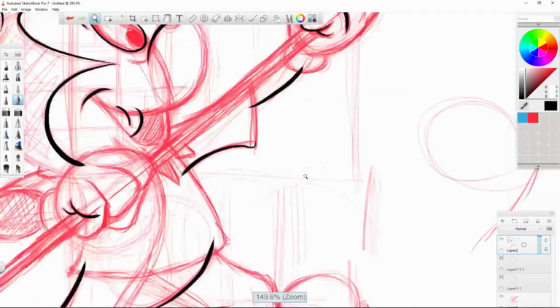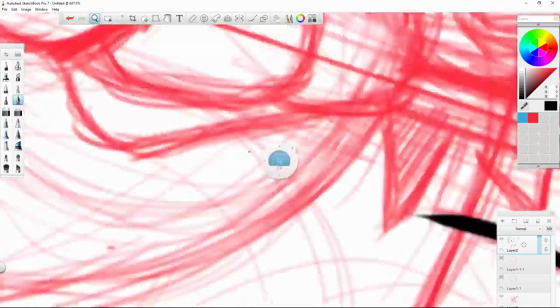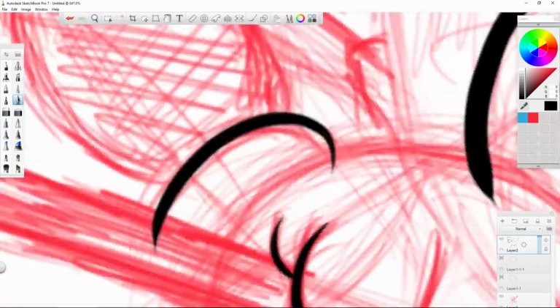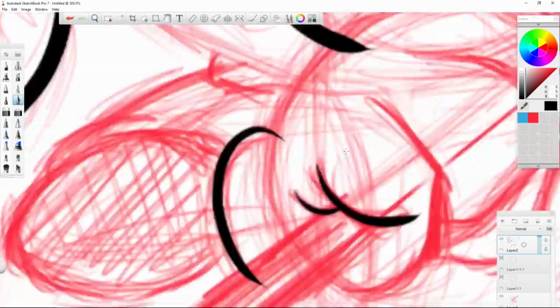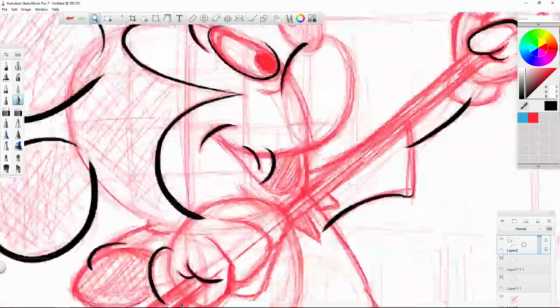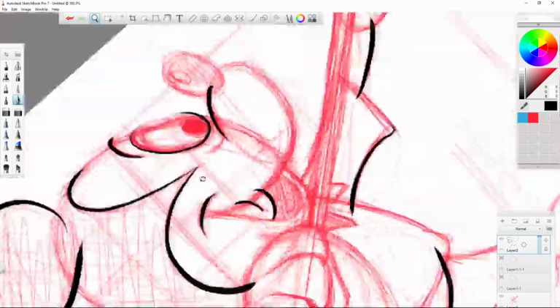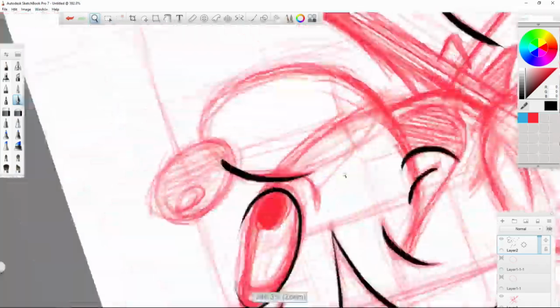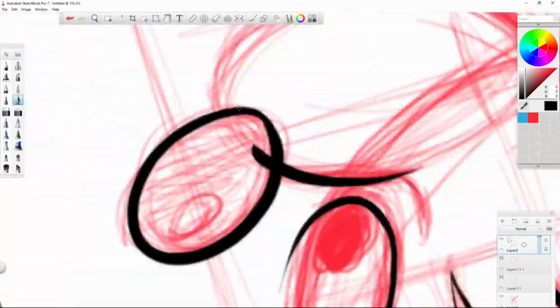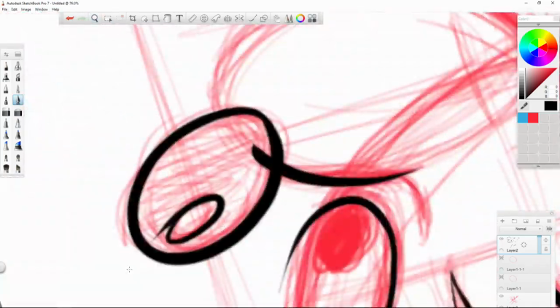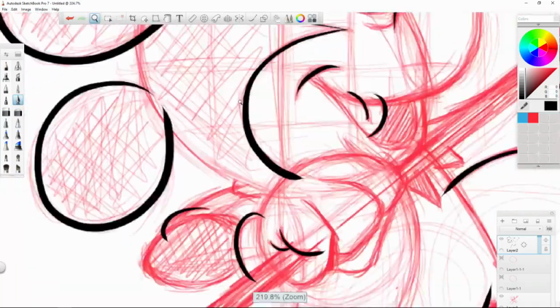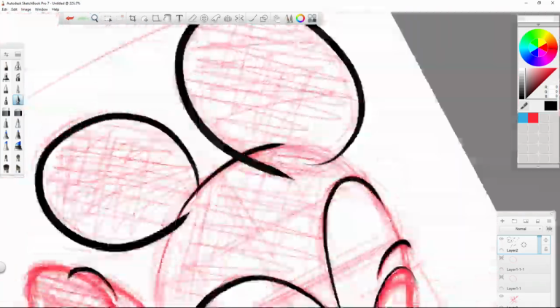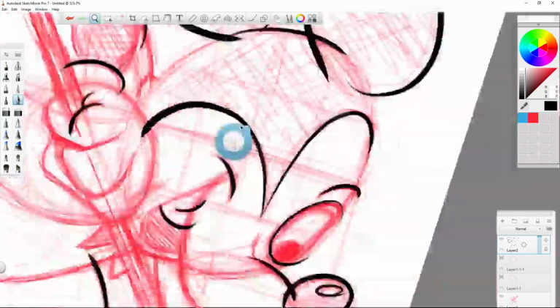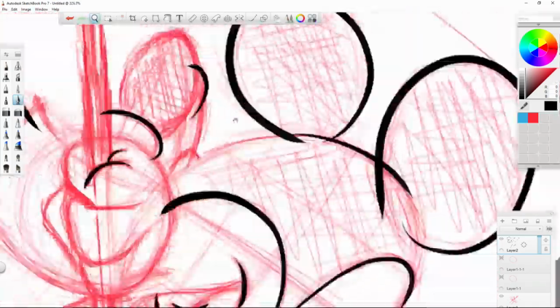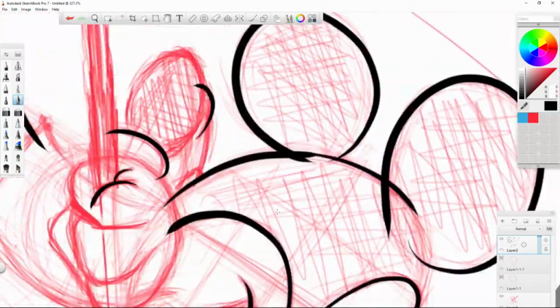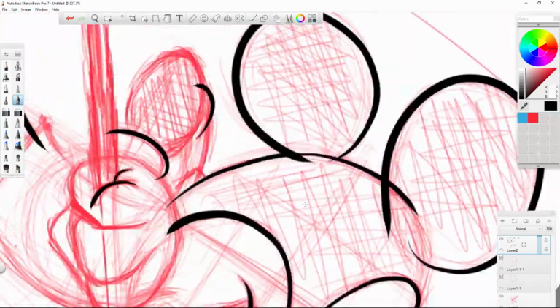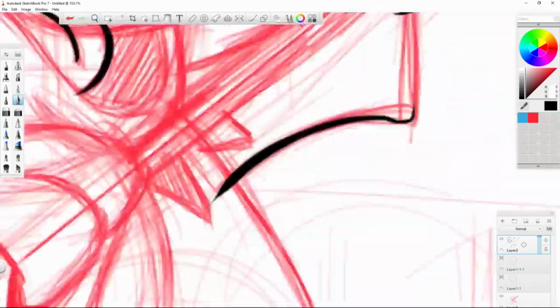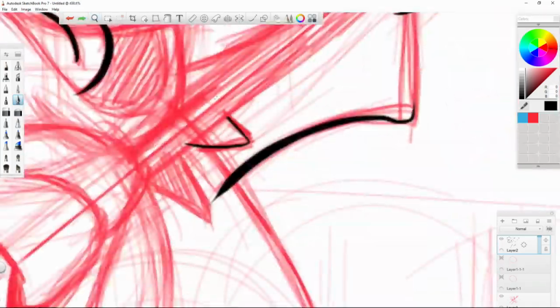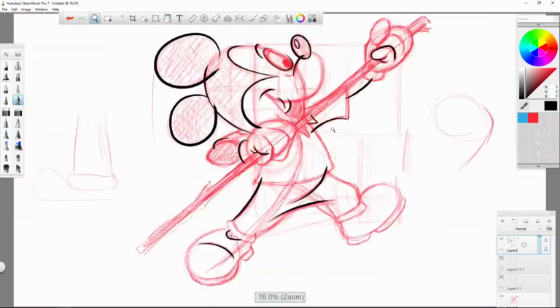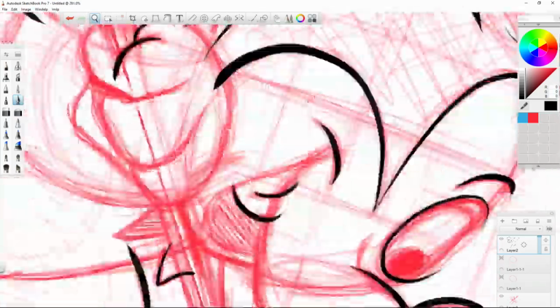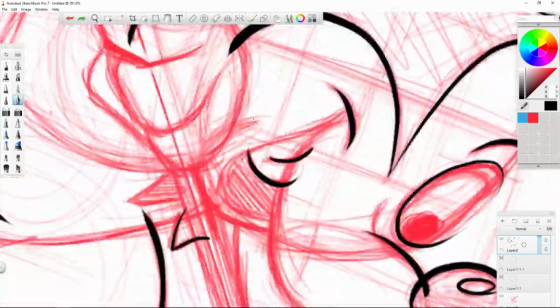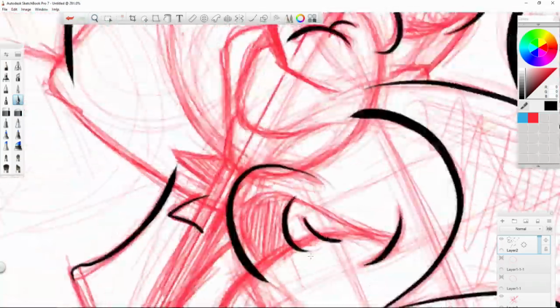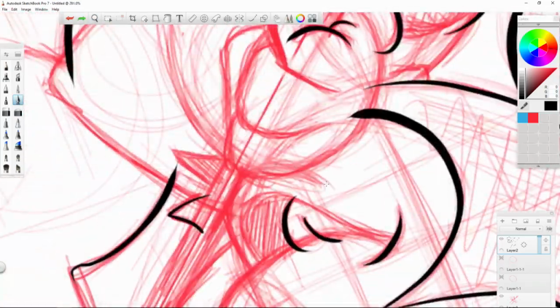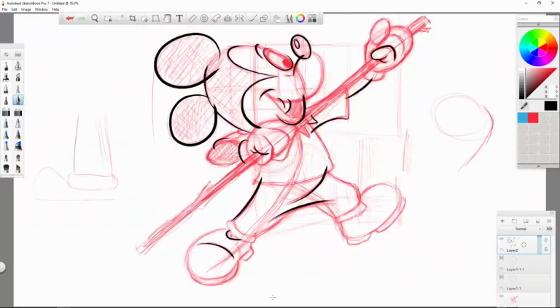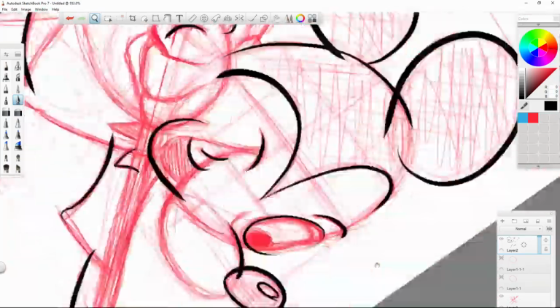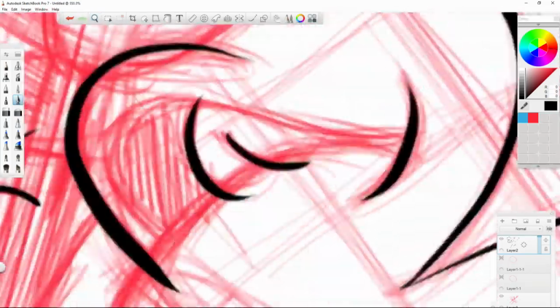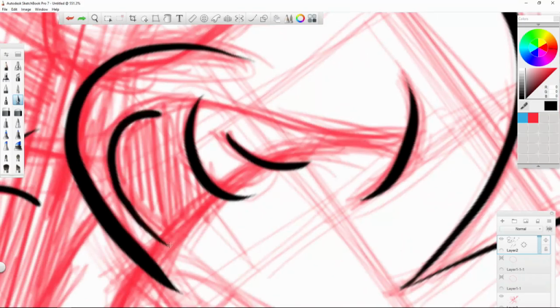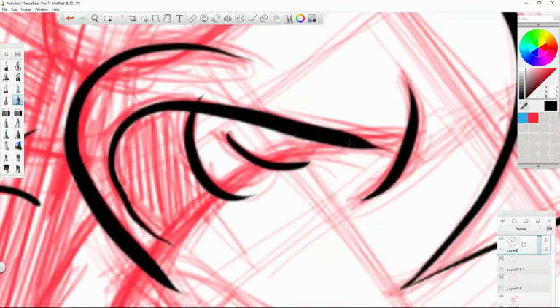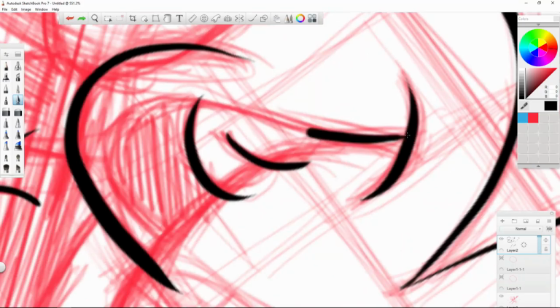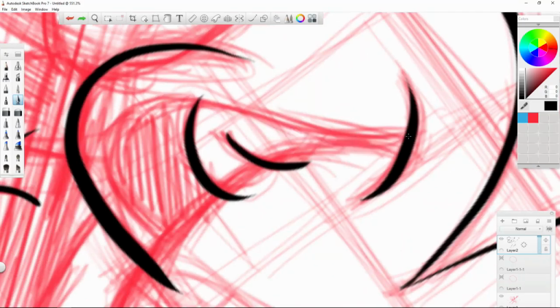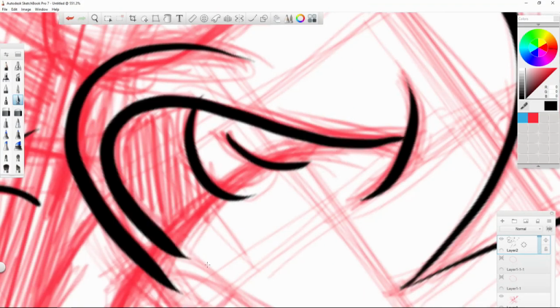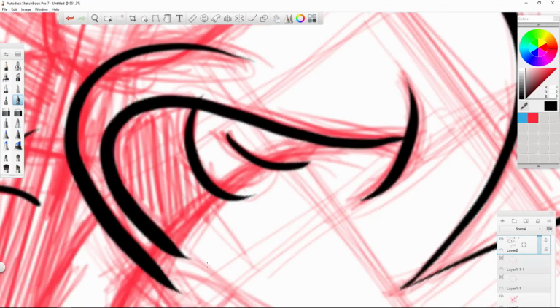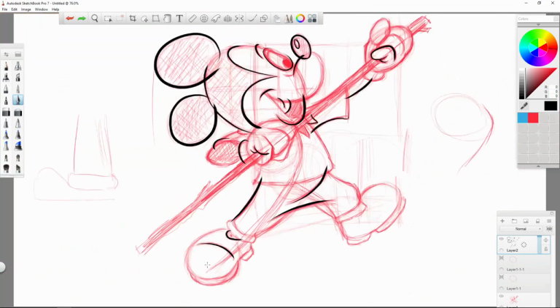As you can see now I'm blasting through the inking — this is in real time, I do ink this fast.